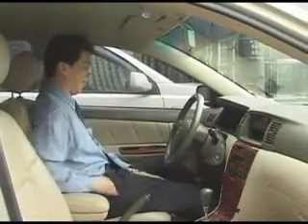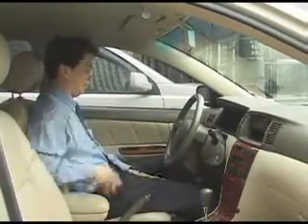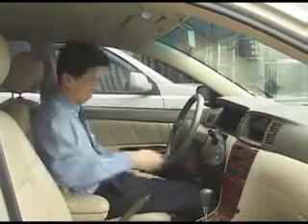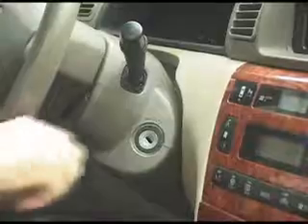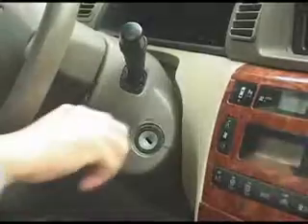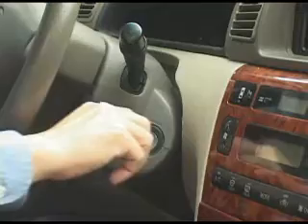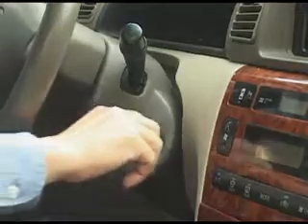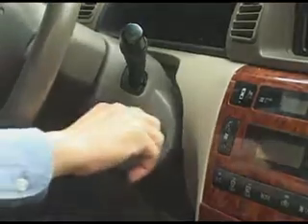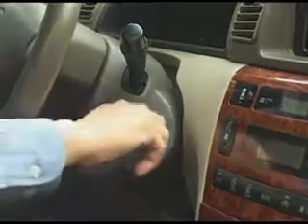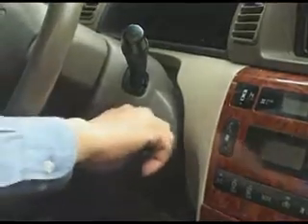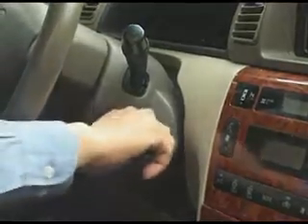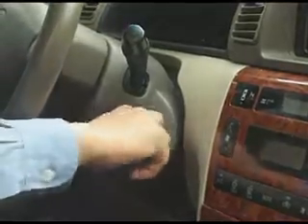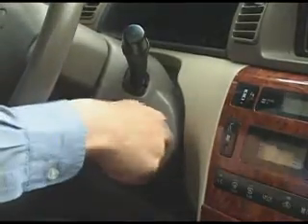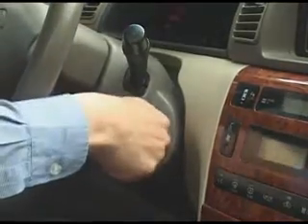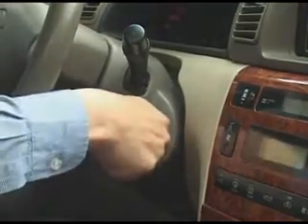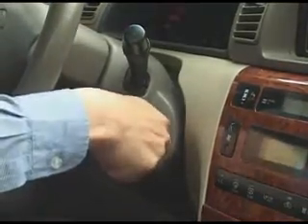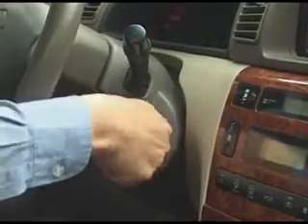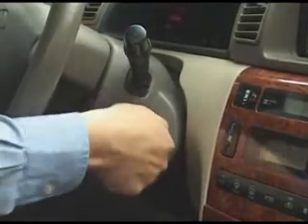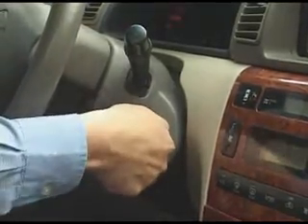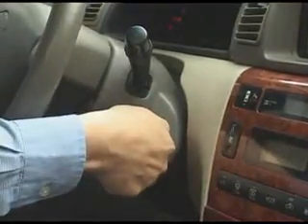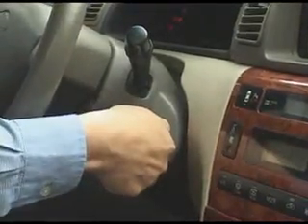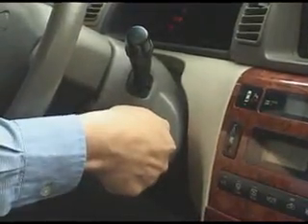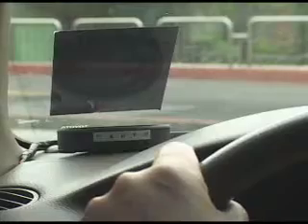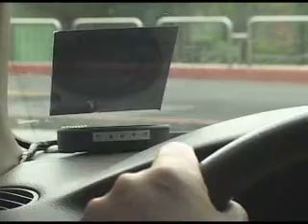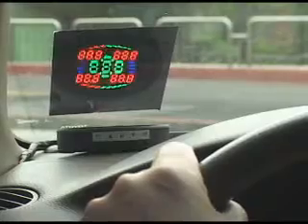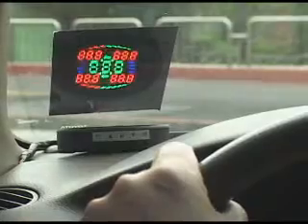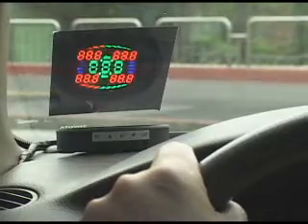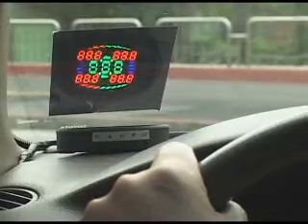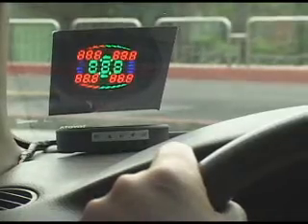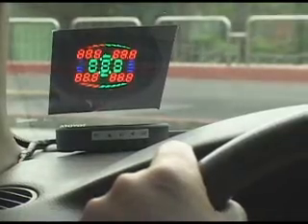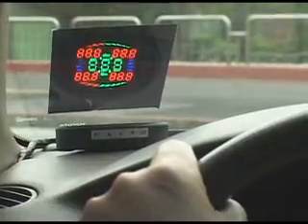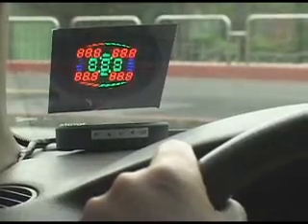Turn the ignition on. The system starts to monitor tire pressure and temperature.